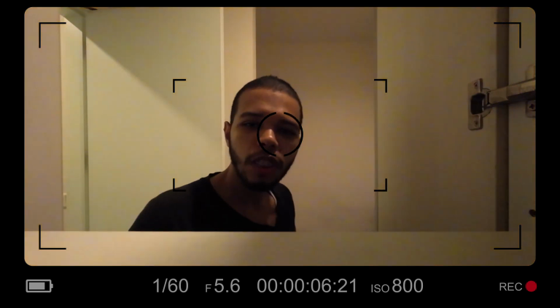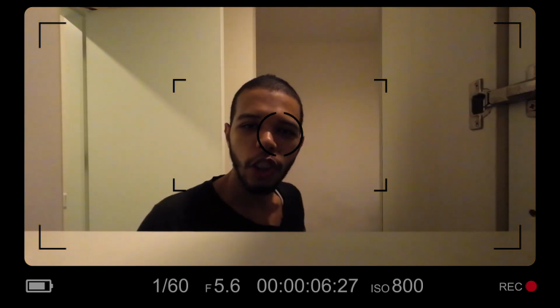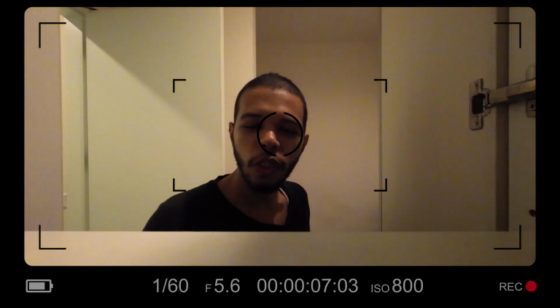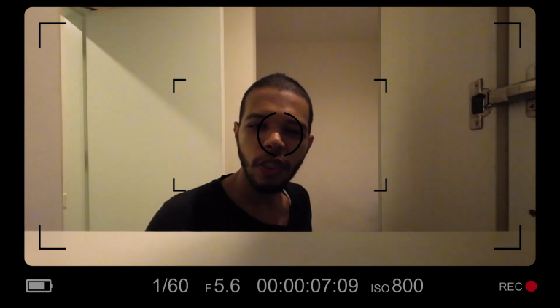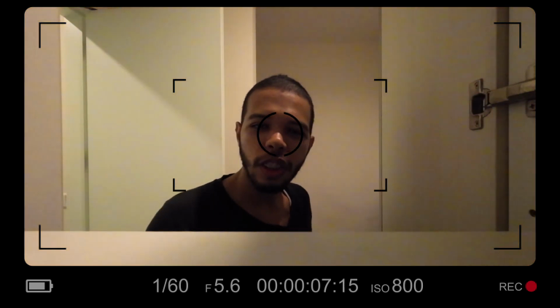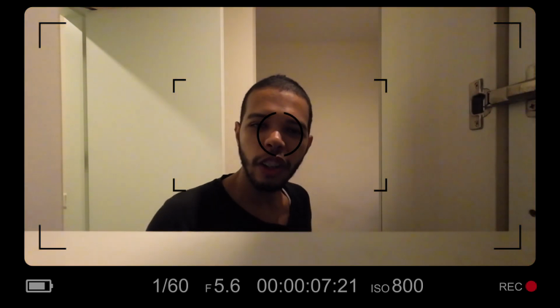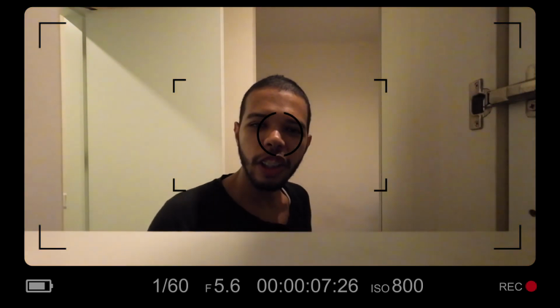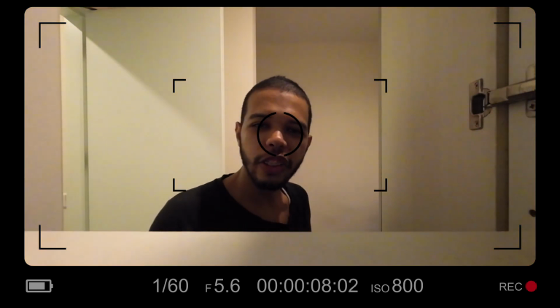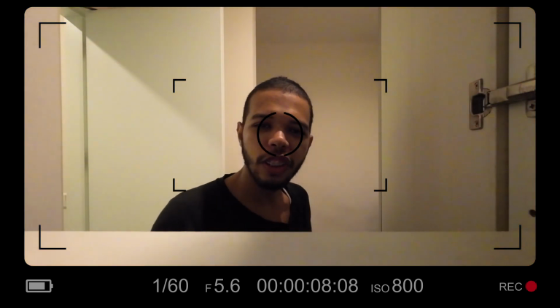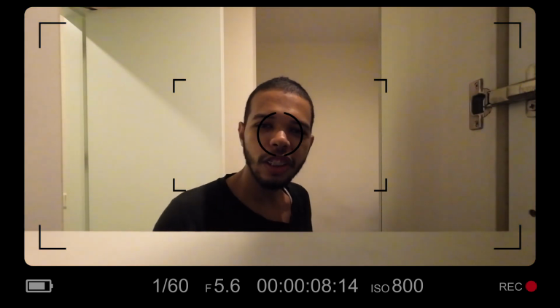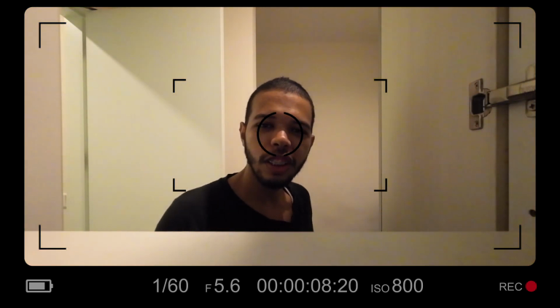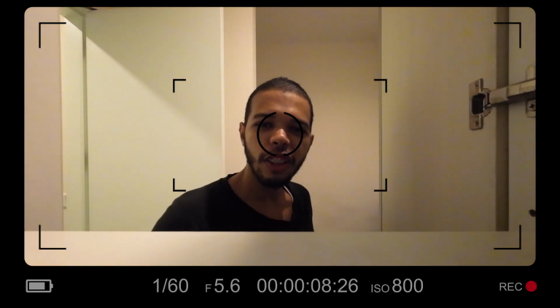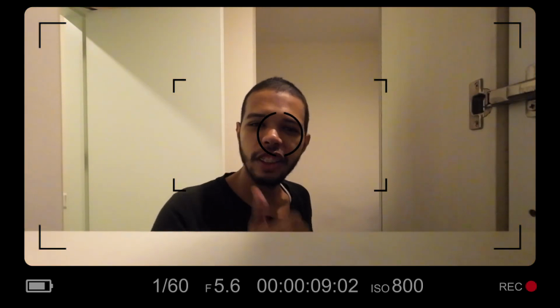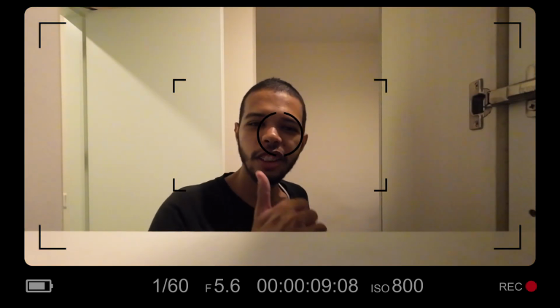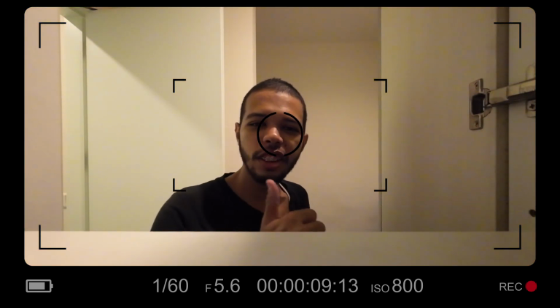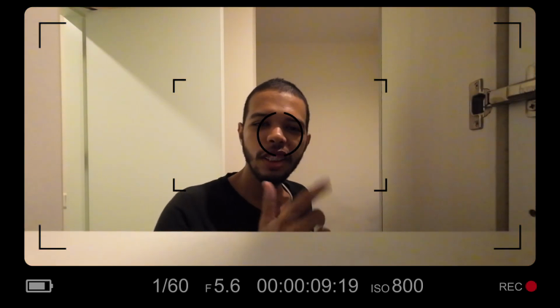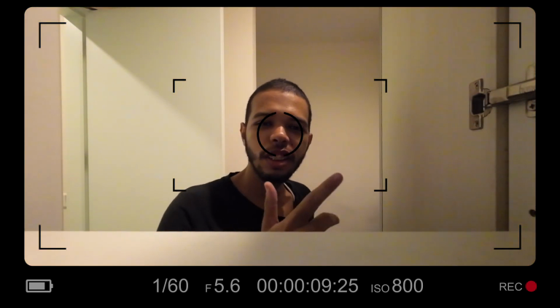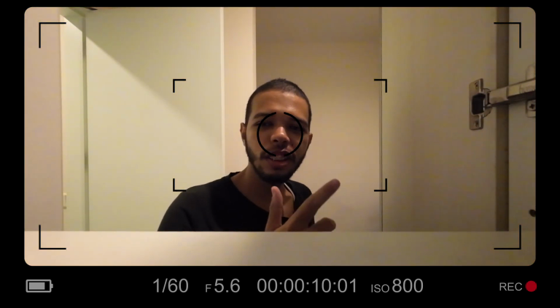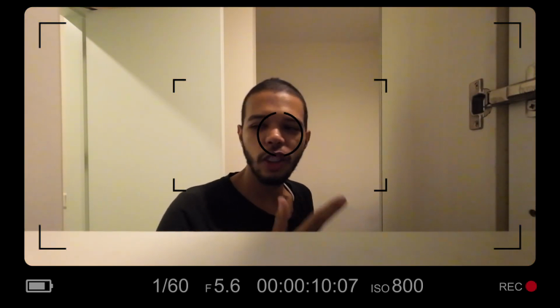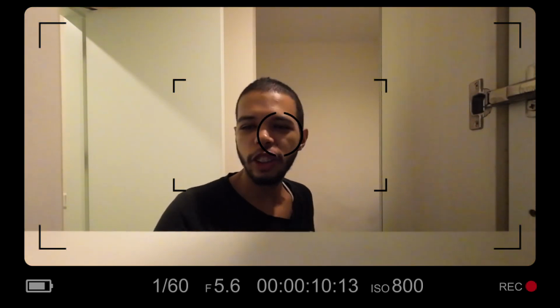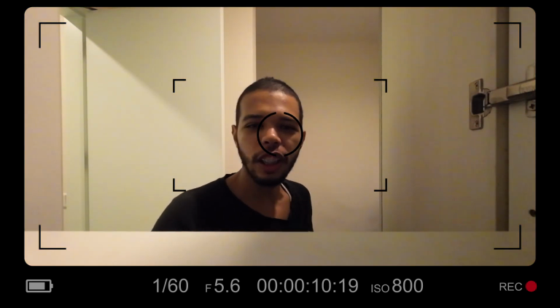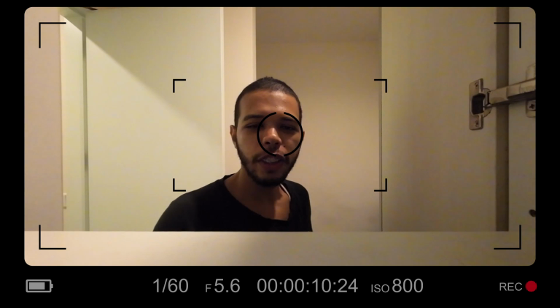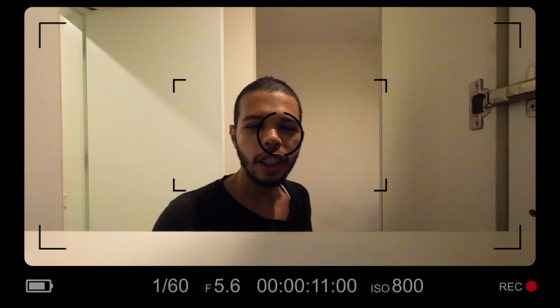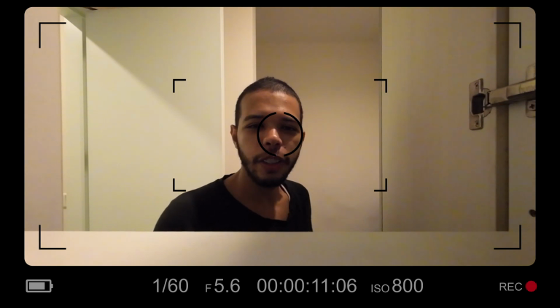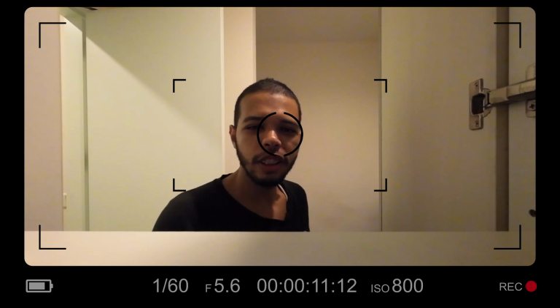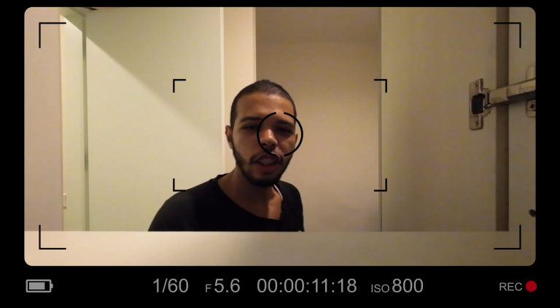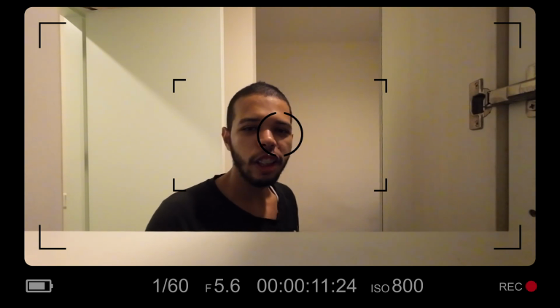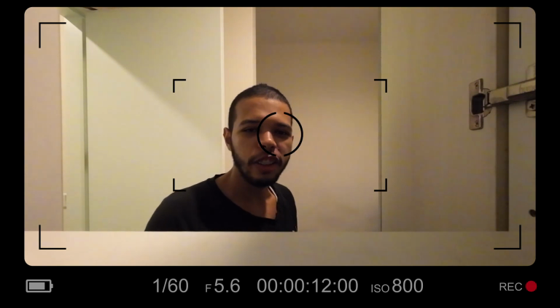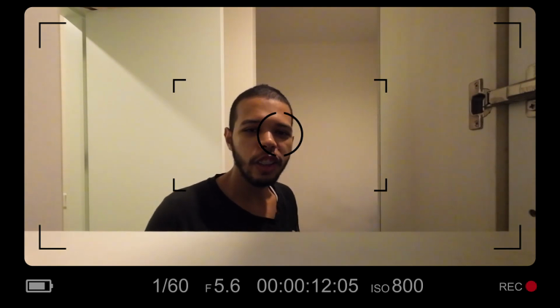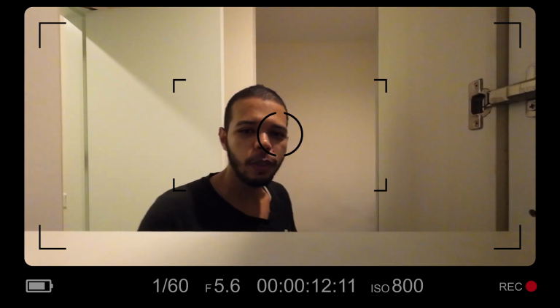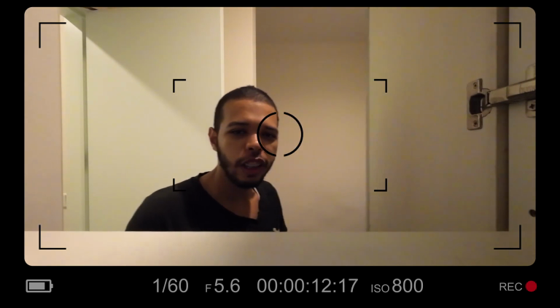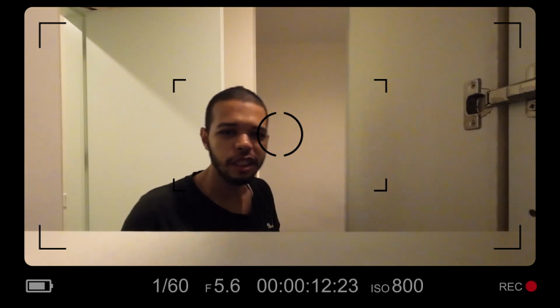Yo, how are you guys doing? All good? Oh, you don't like being in the cupboard? Okay, let's try something else.